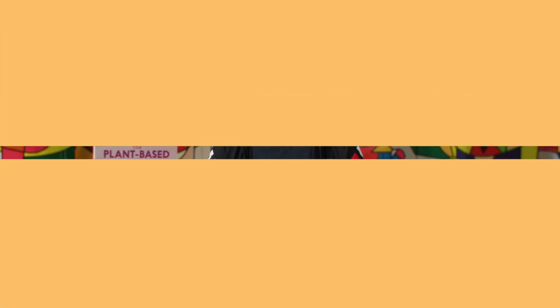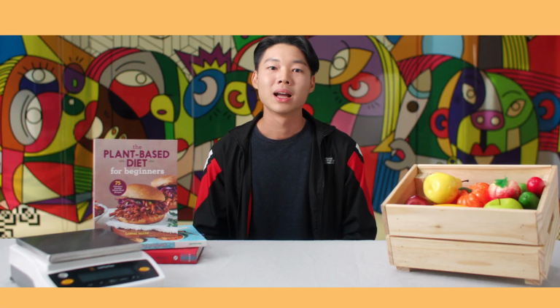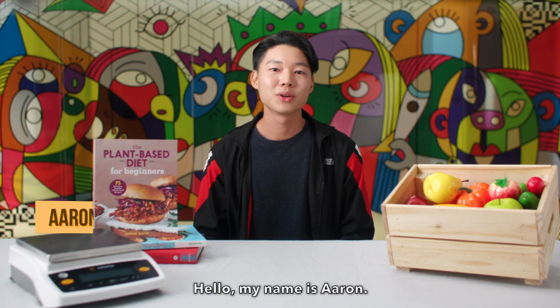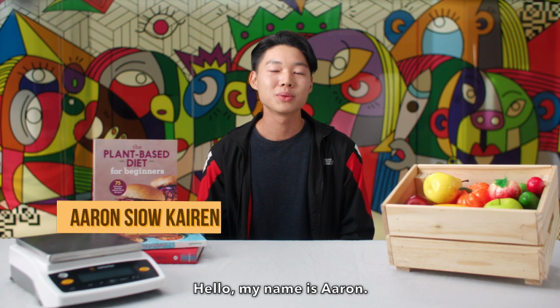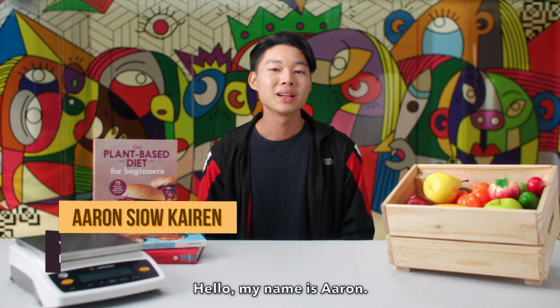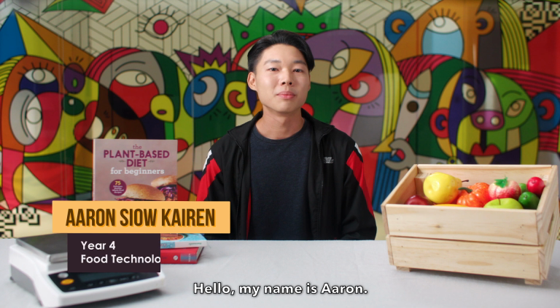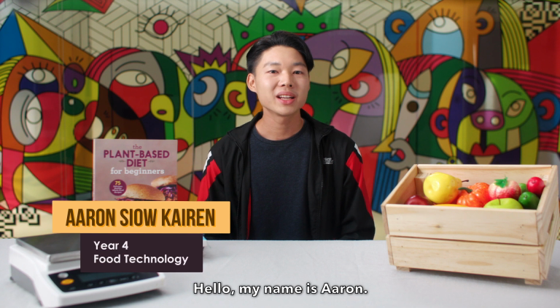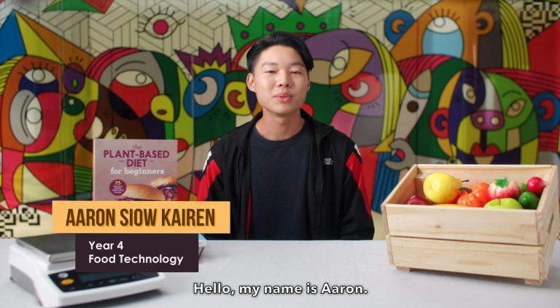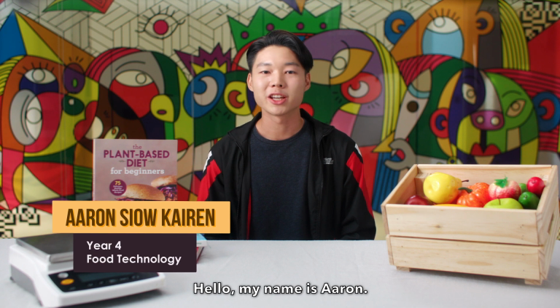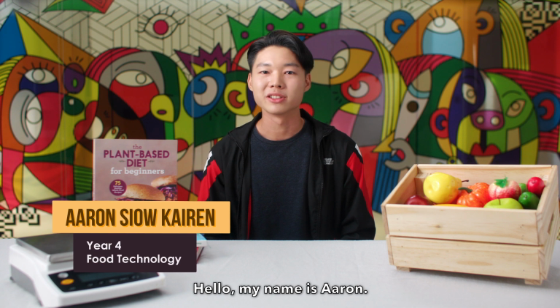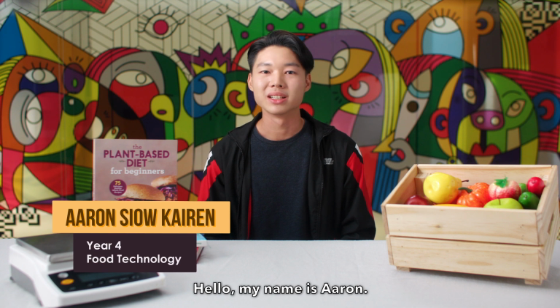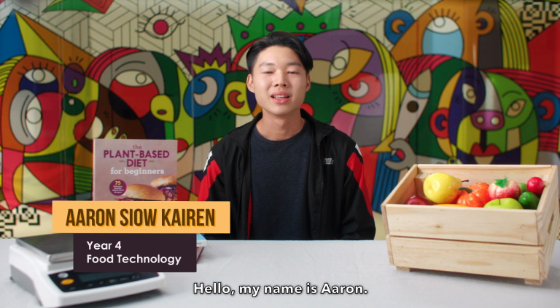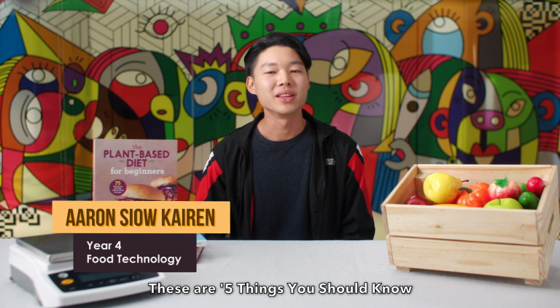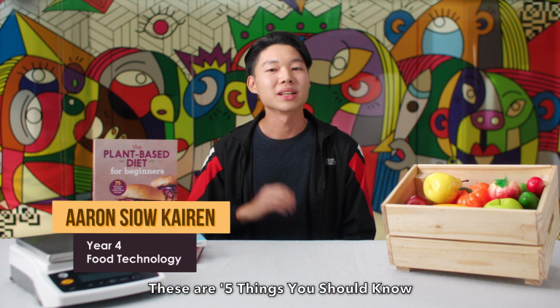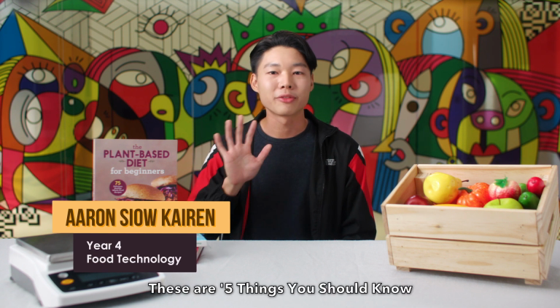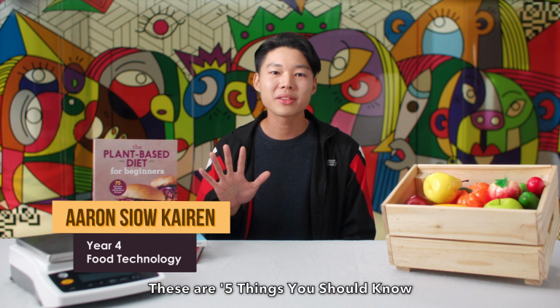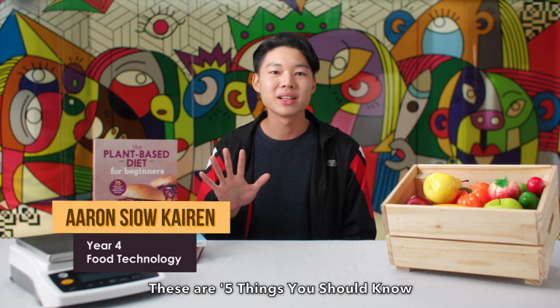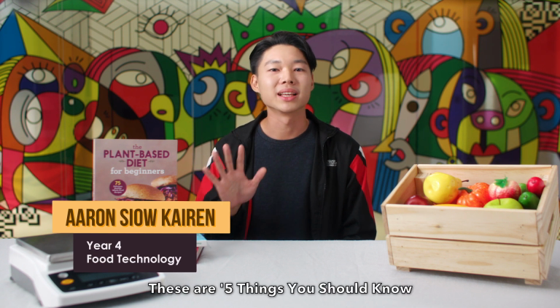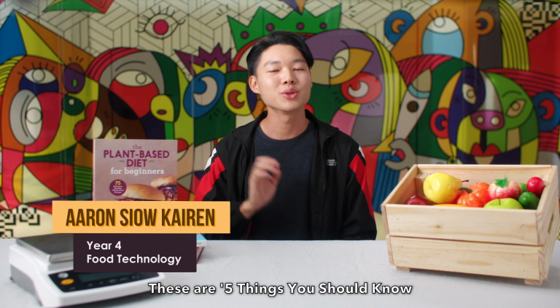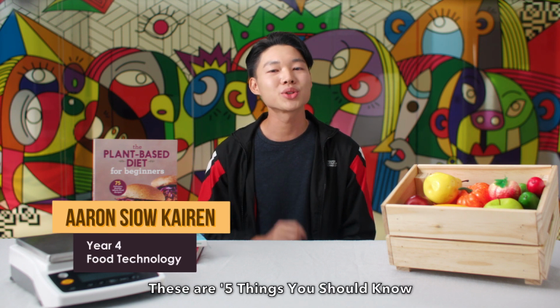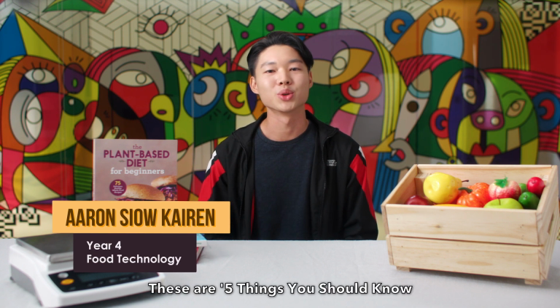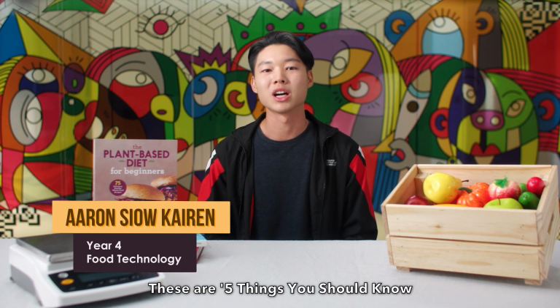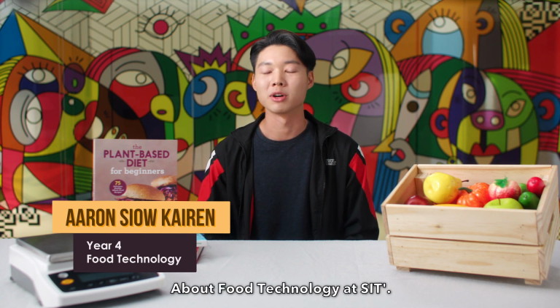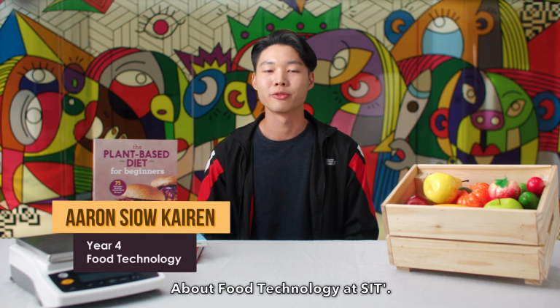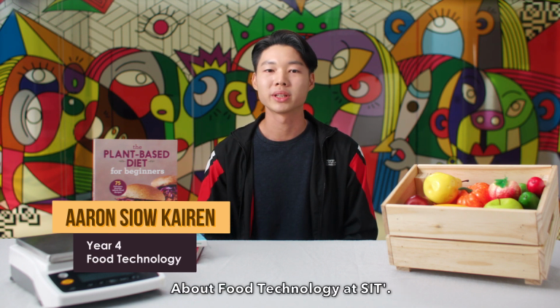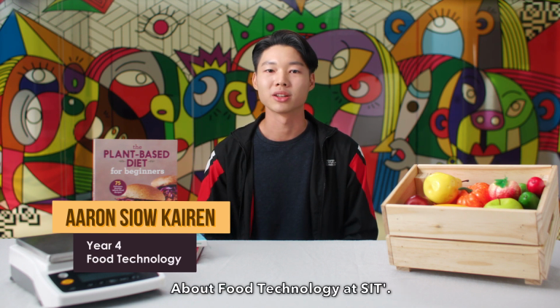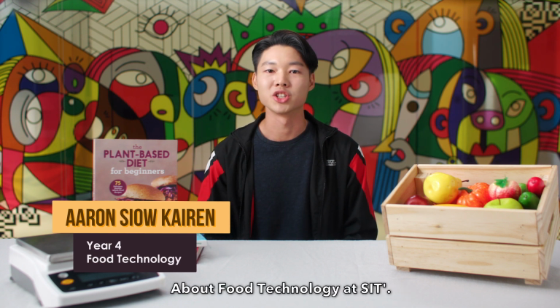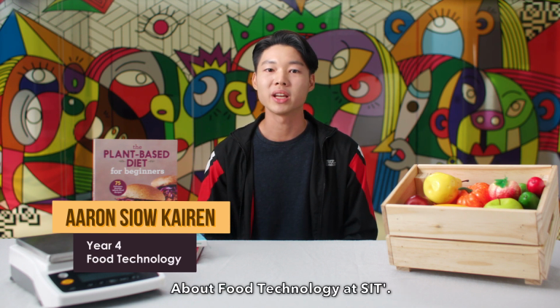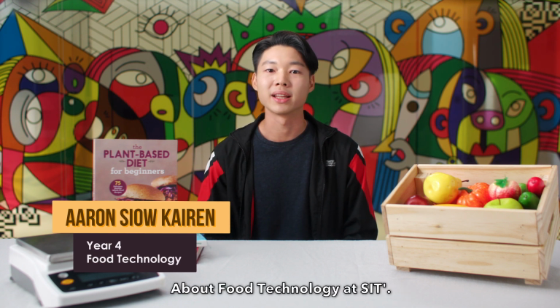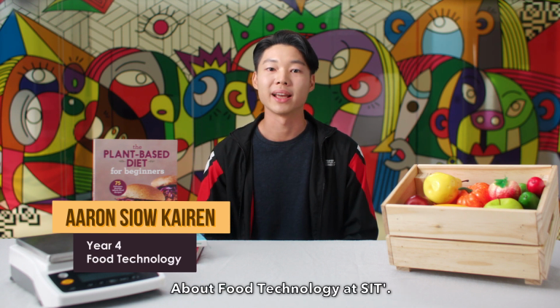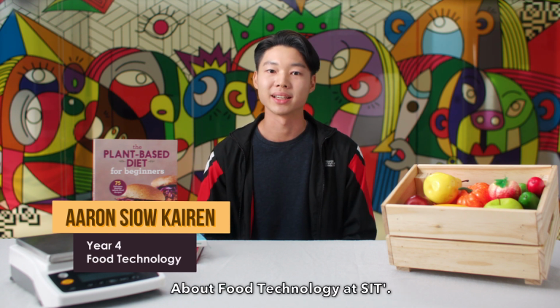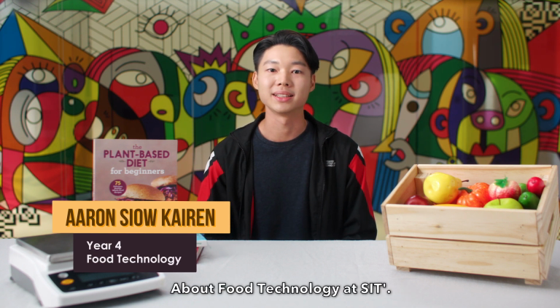Hello, my name is Aaron. These are five things that you should know about food technology at SIT.